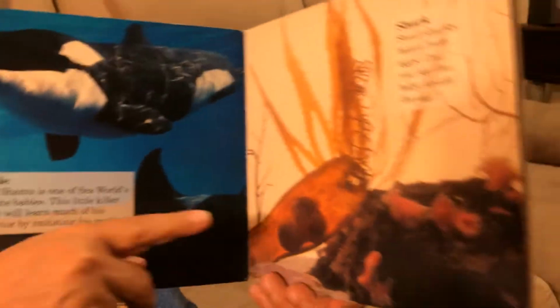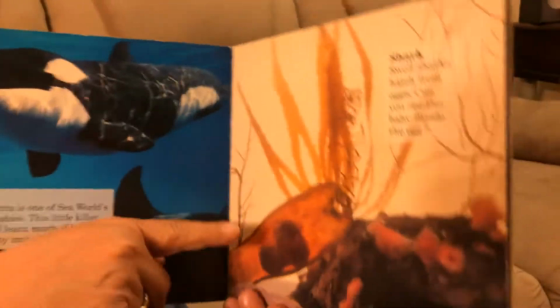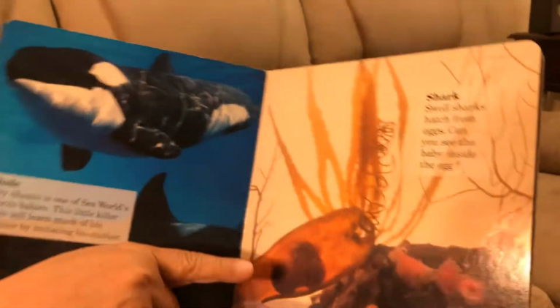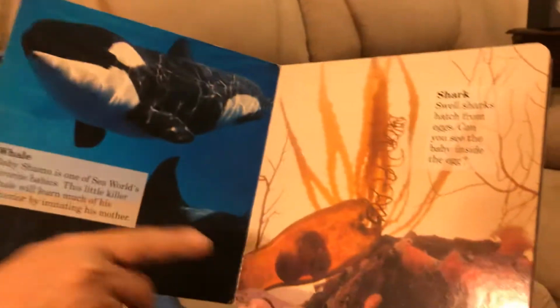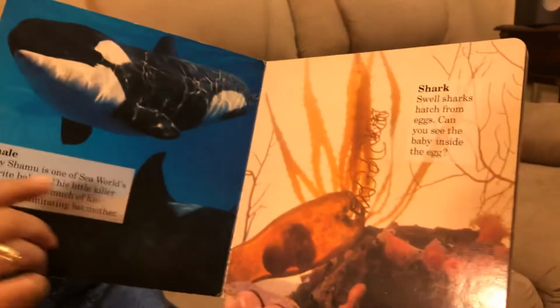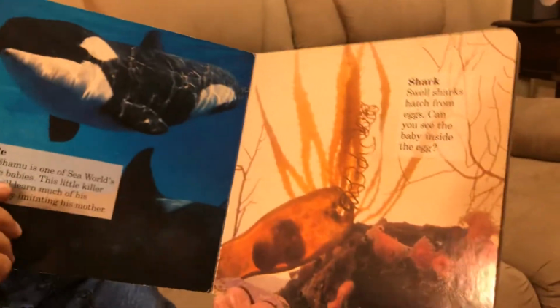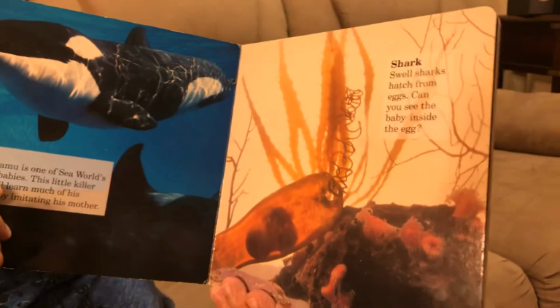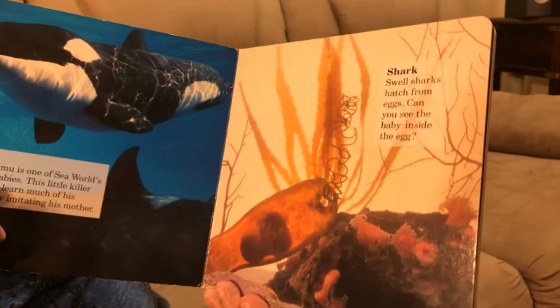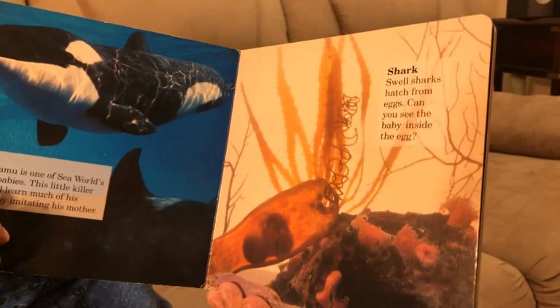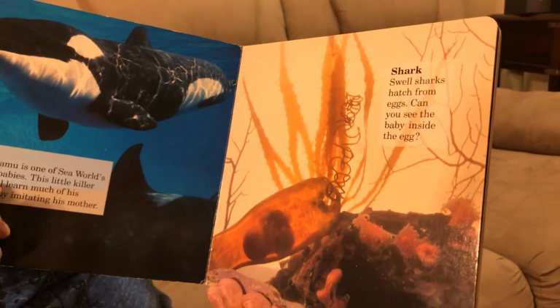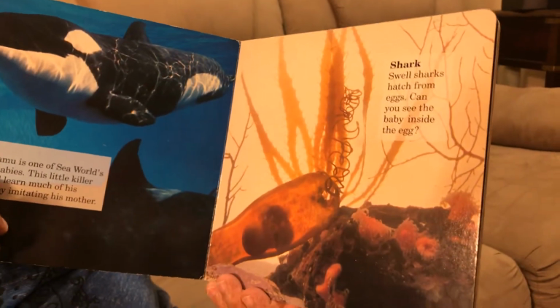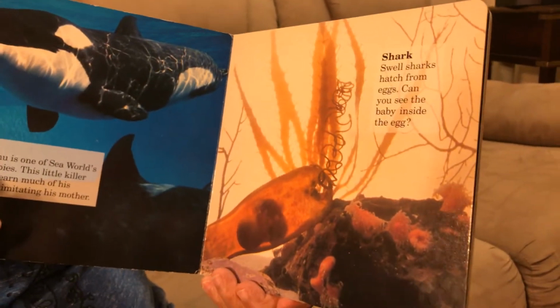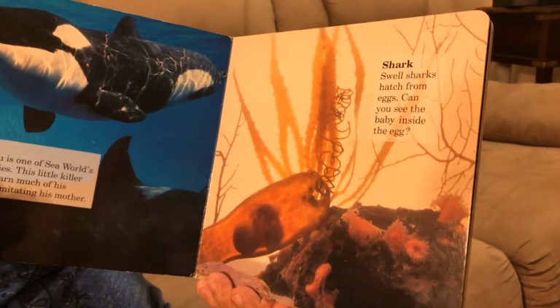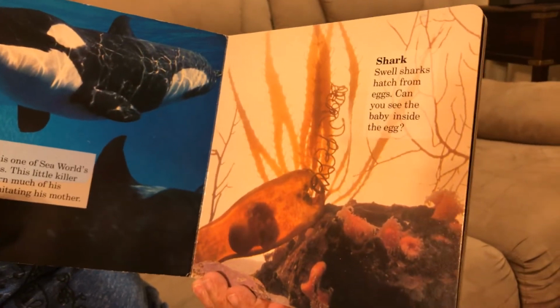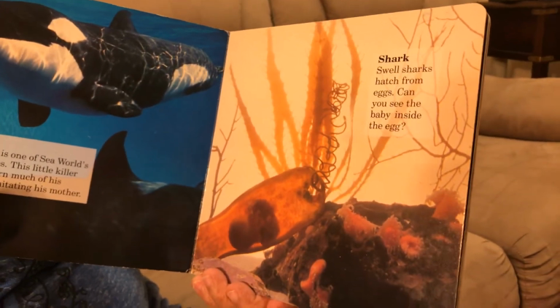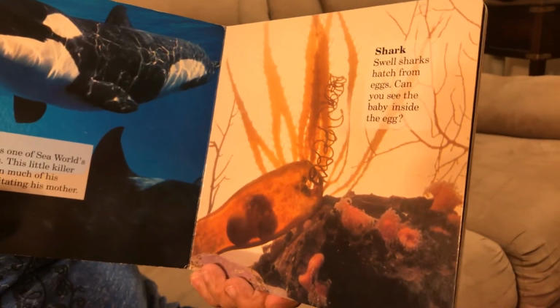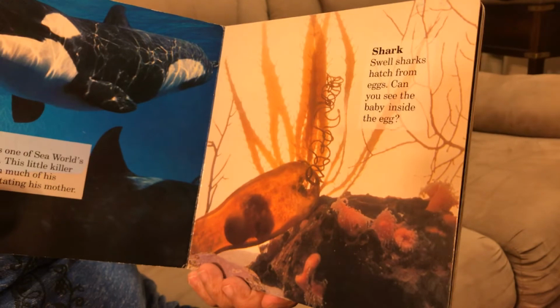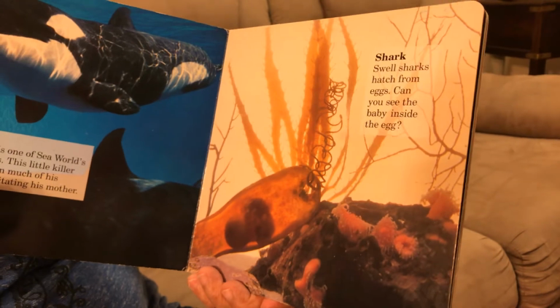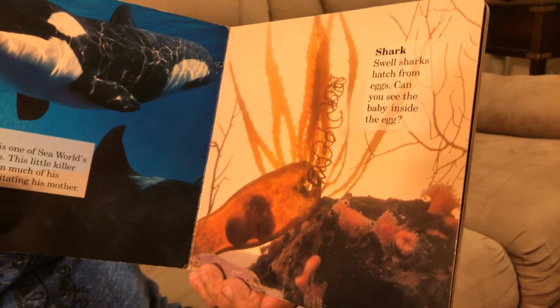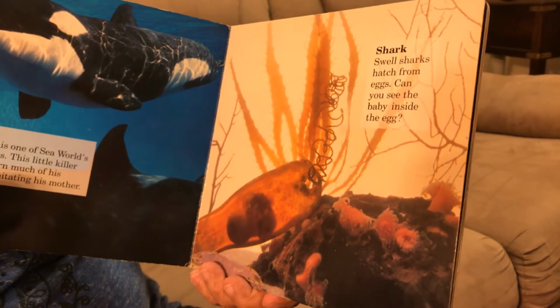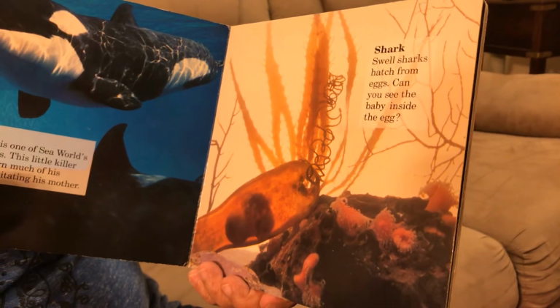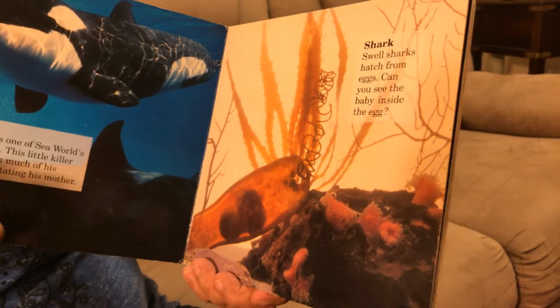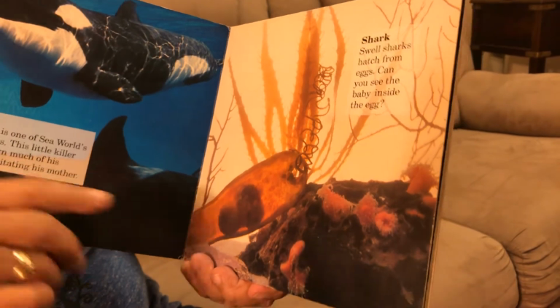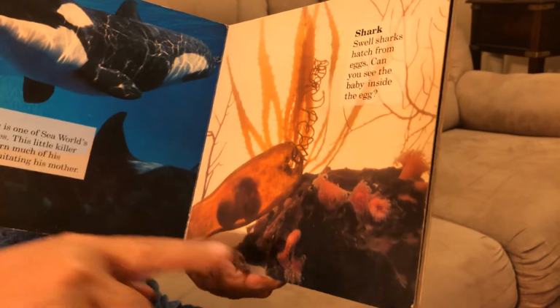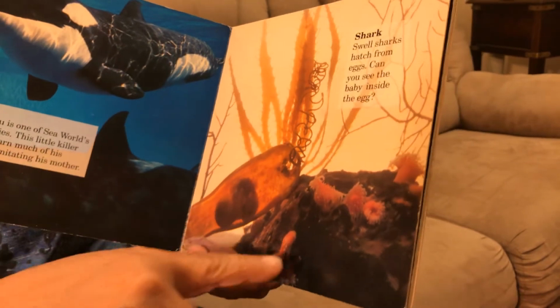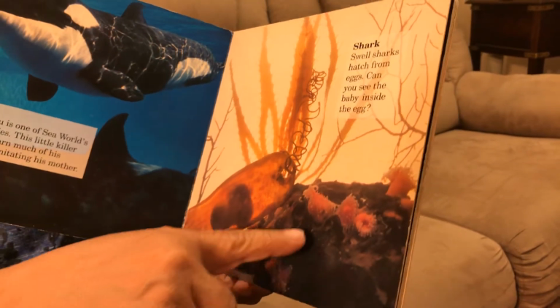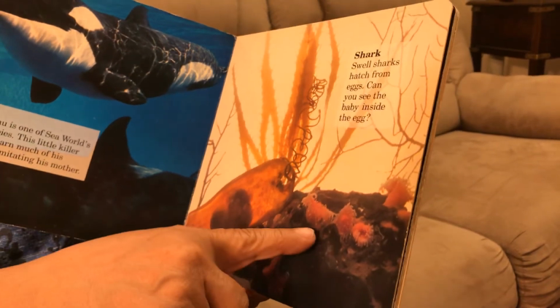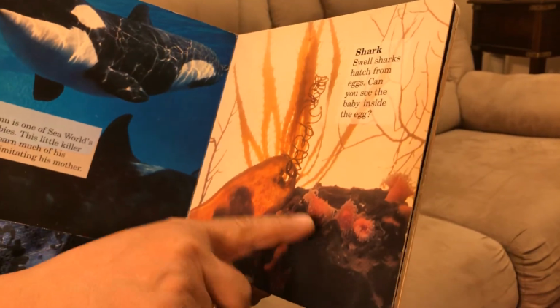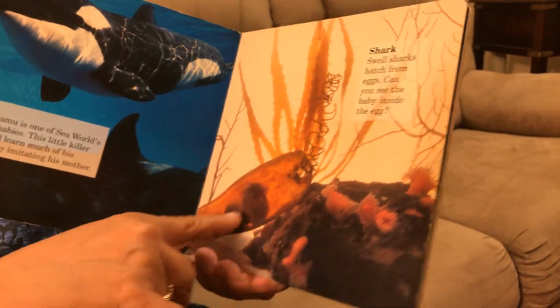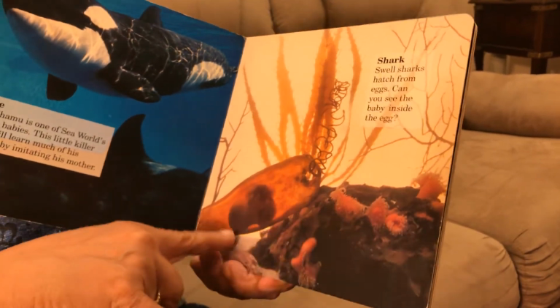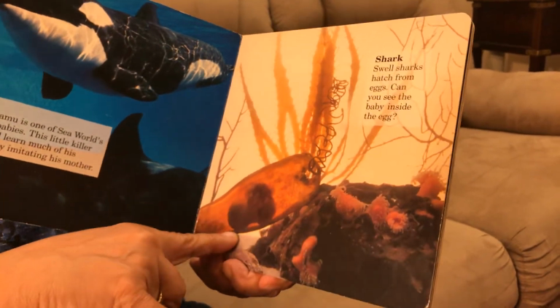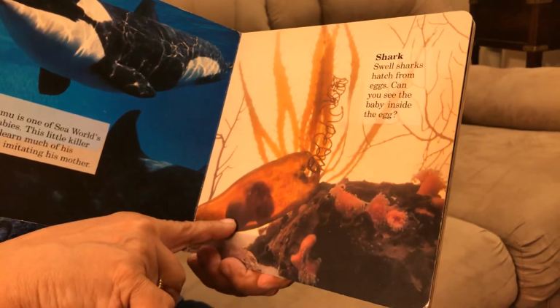Shark — swell sharks hatch from eggs. Can you see the babies inside the eggs?